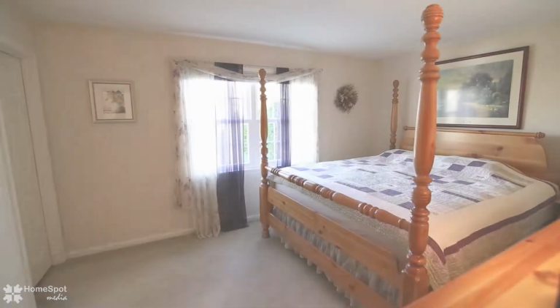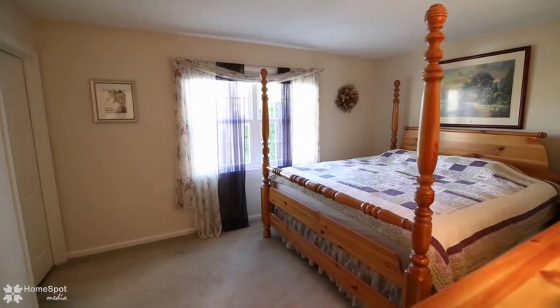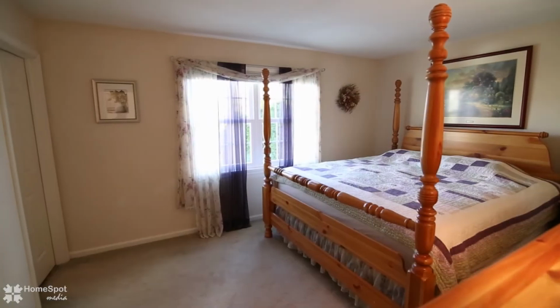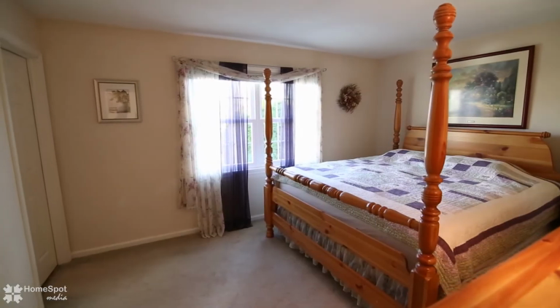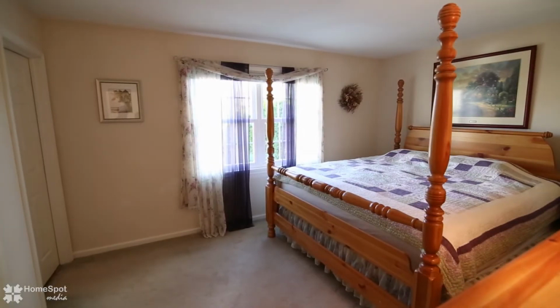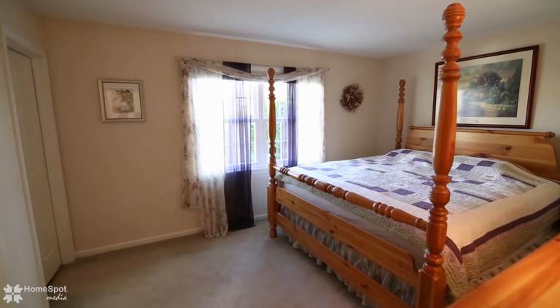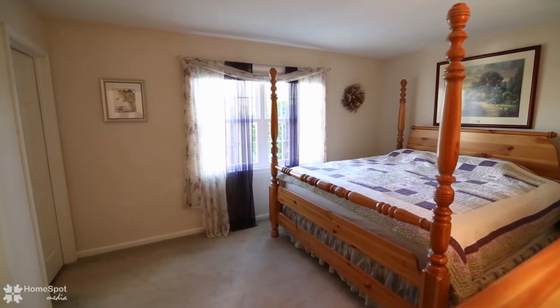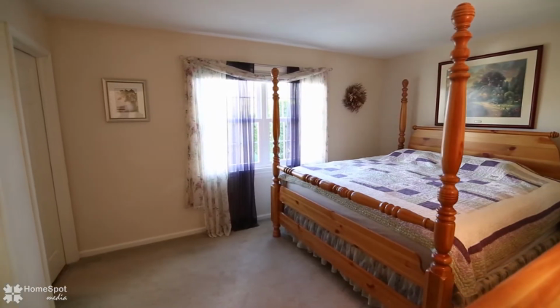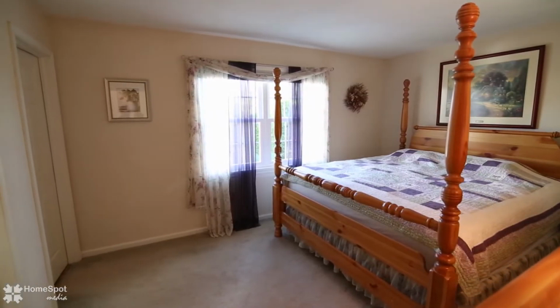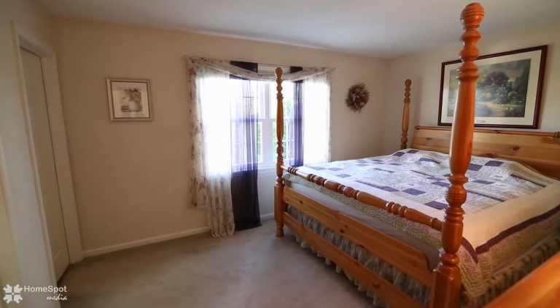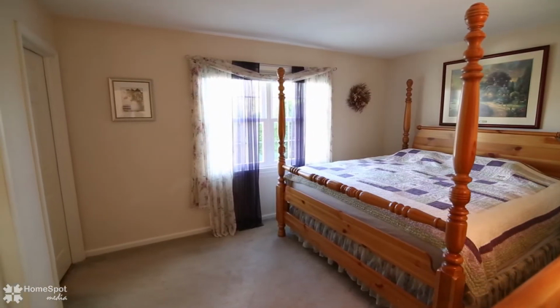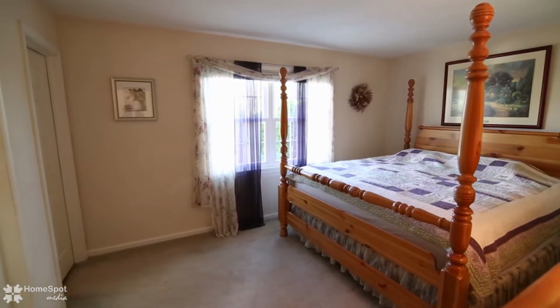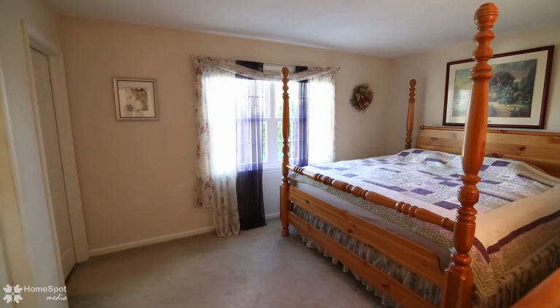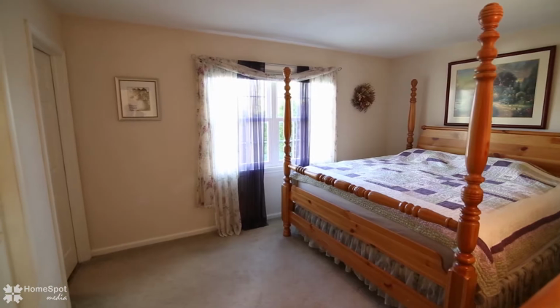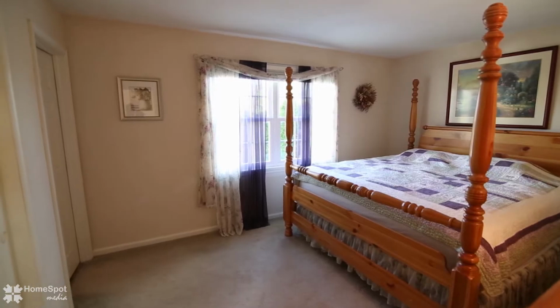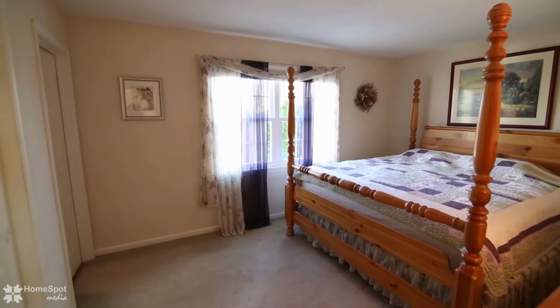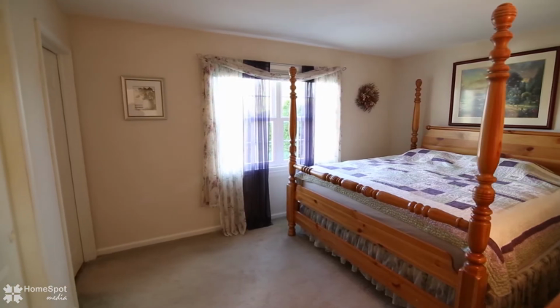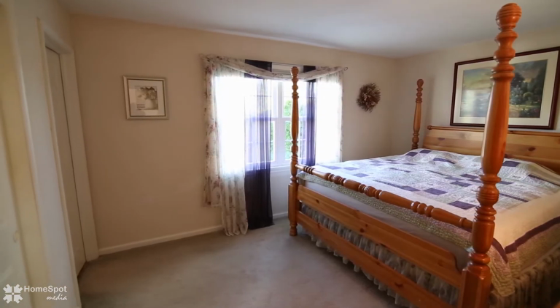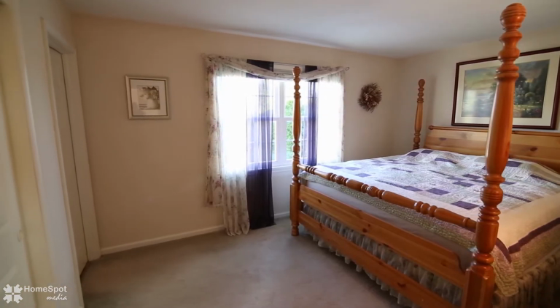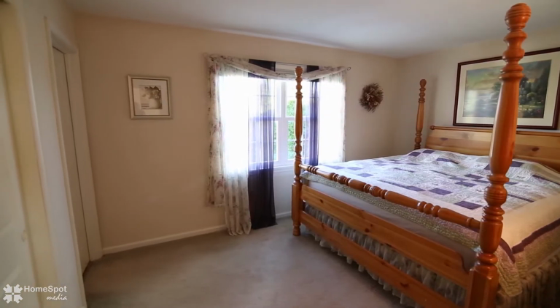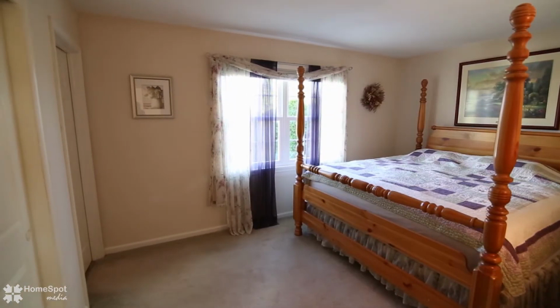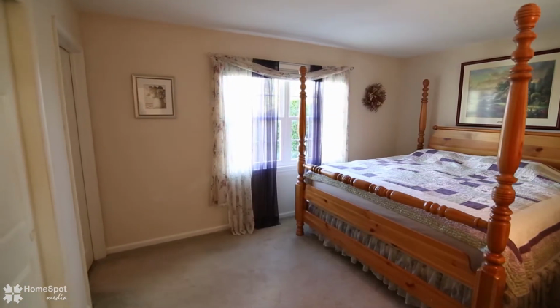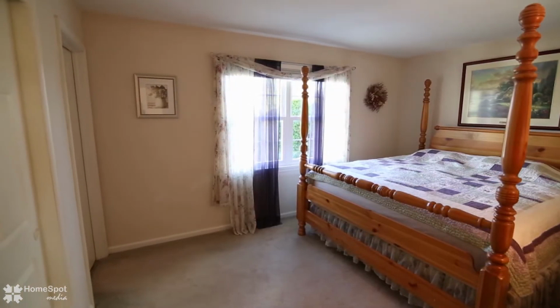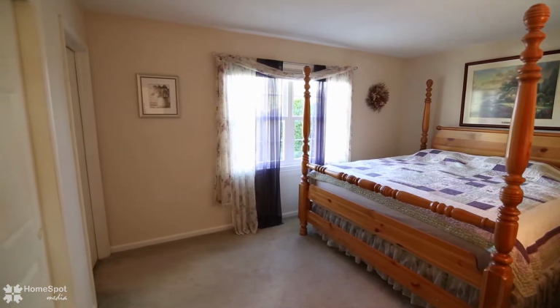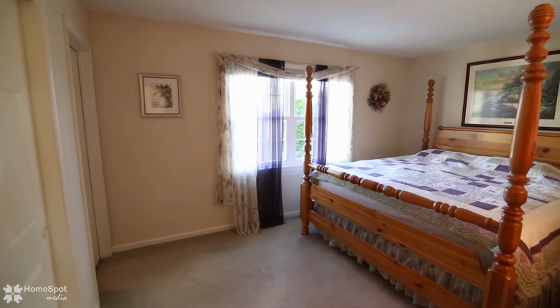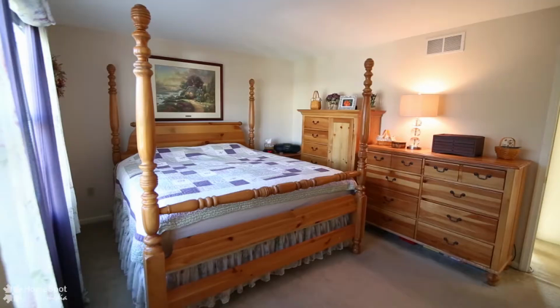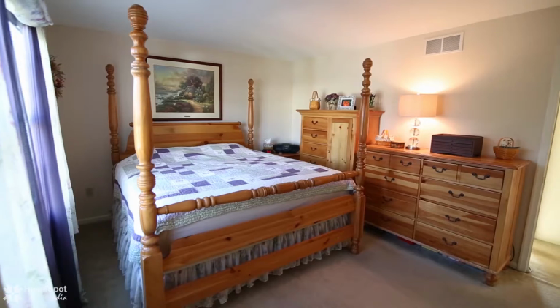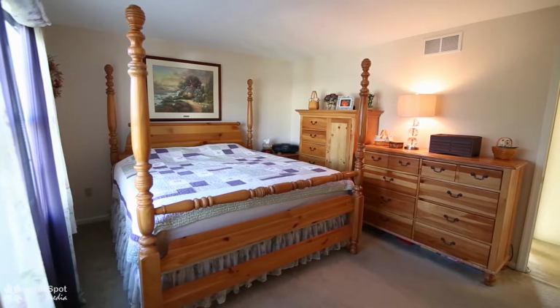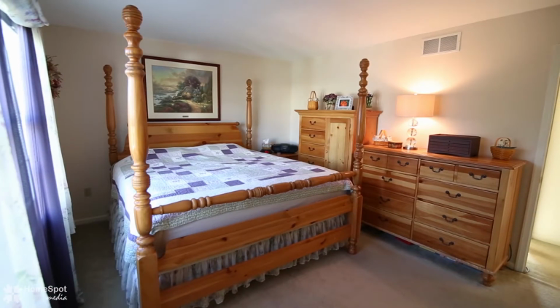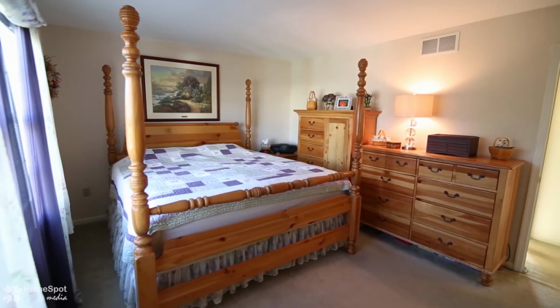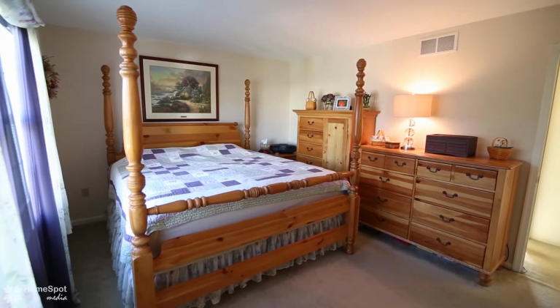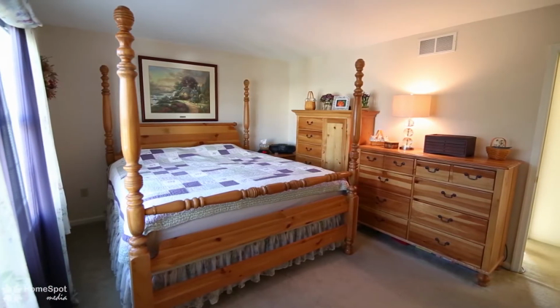The second floor has three spacious beds. There are two bedrooms and a large, fully remodeled bathroom.